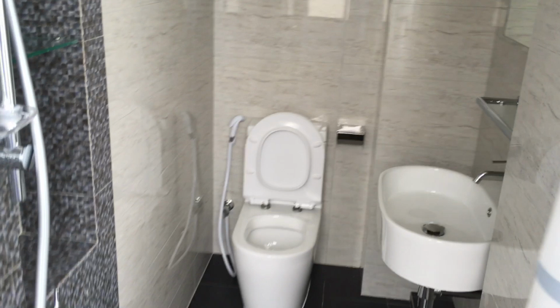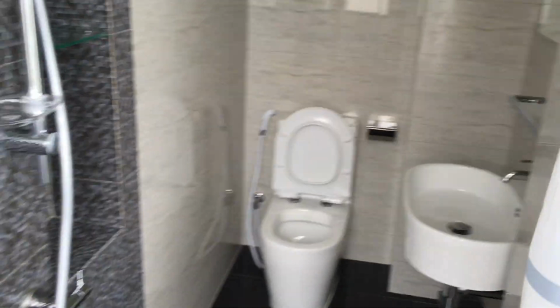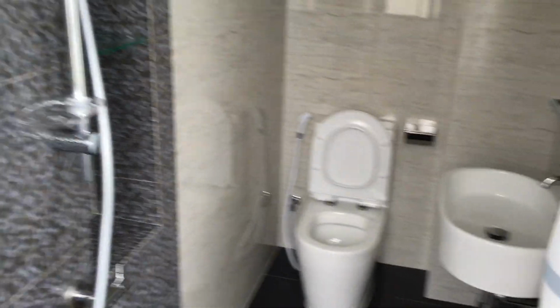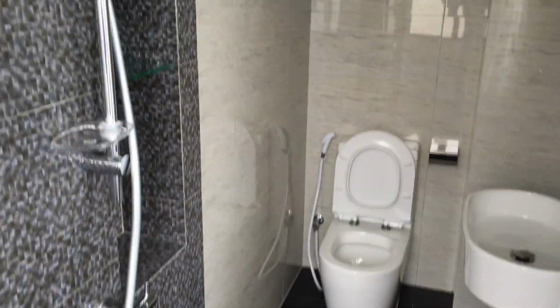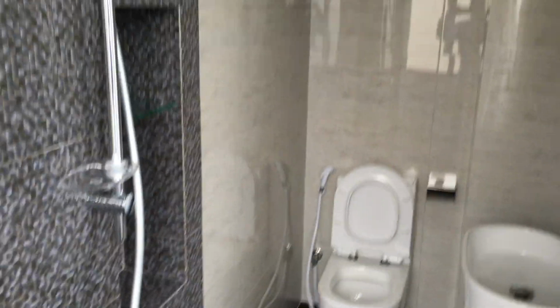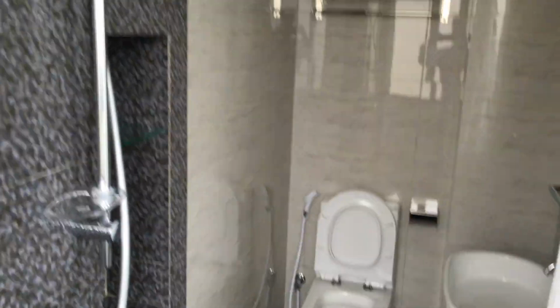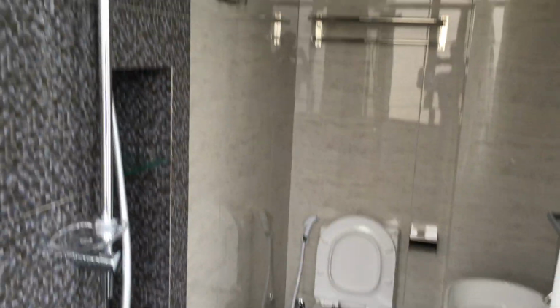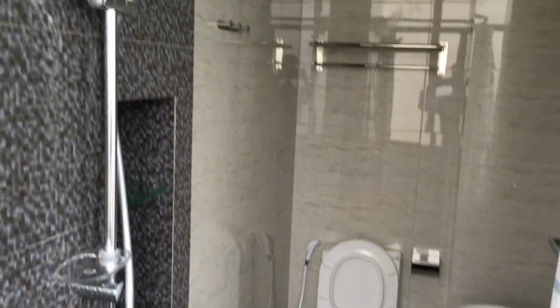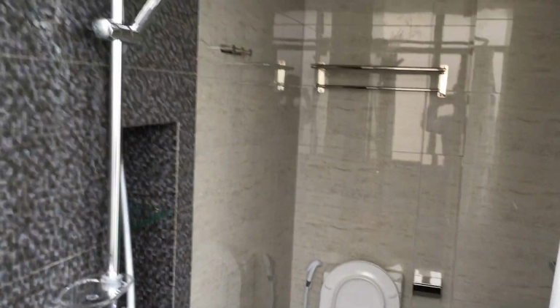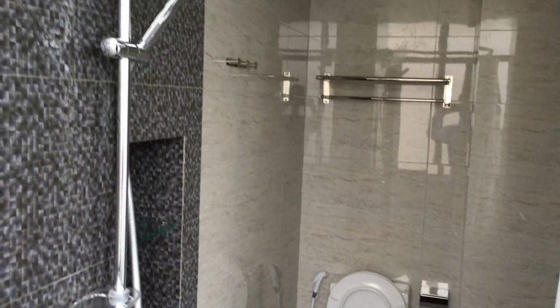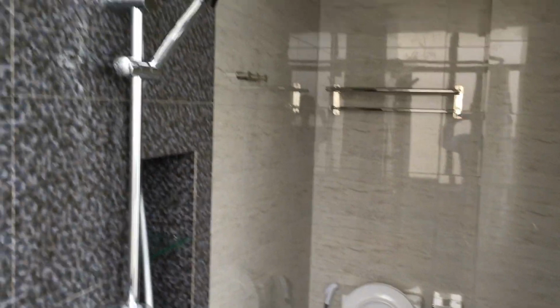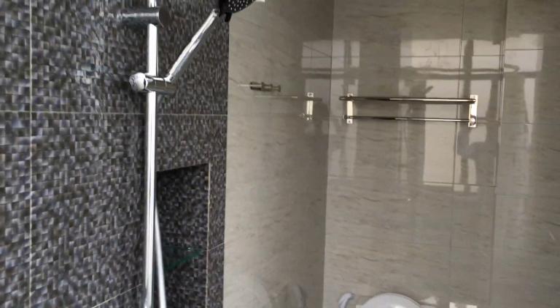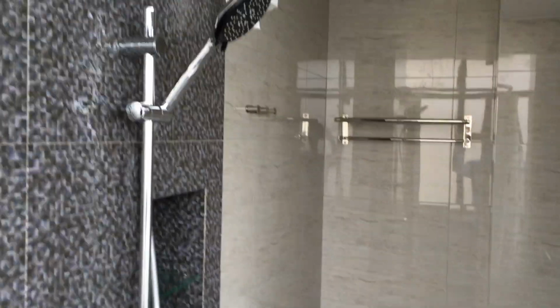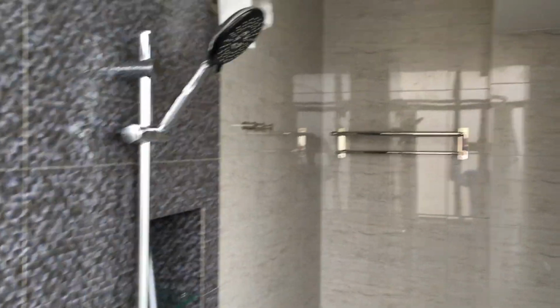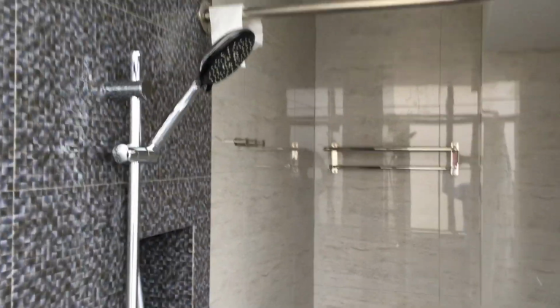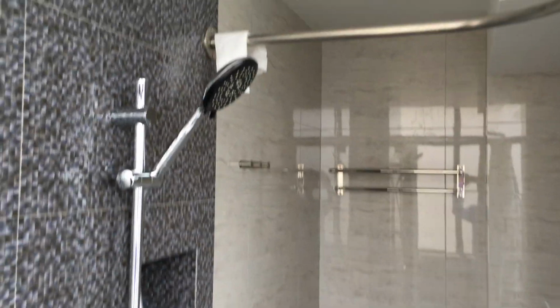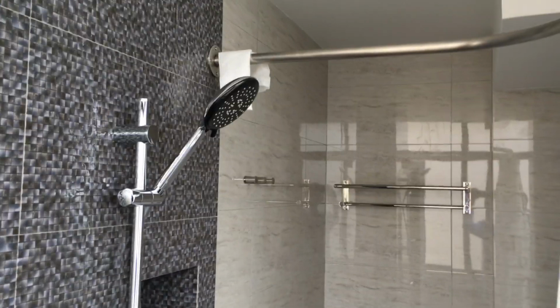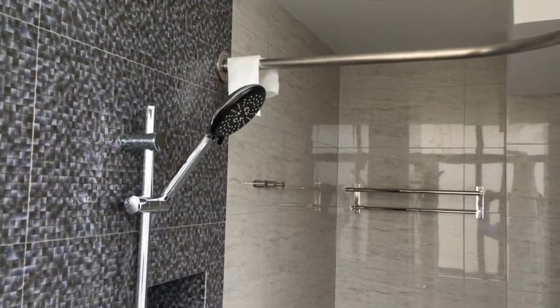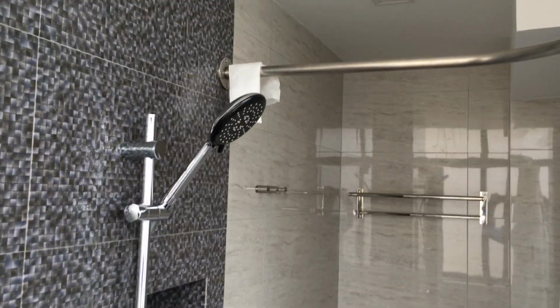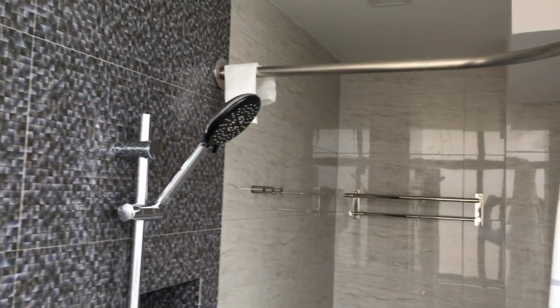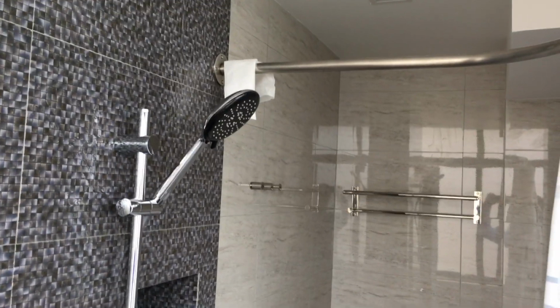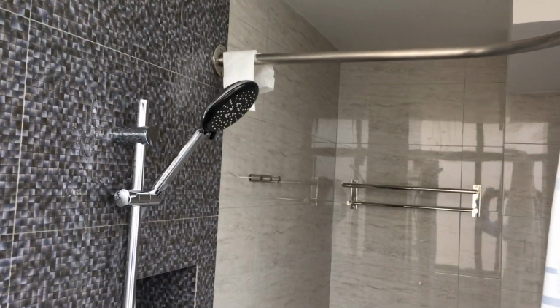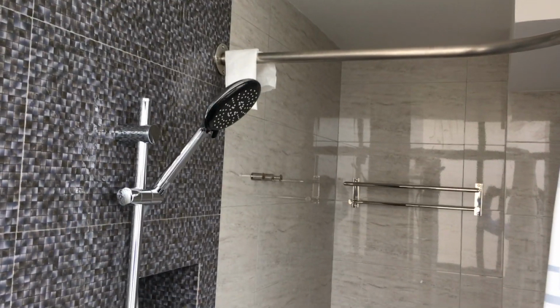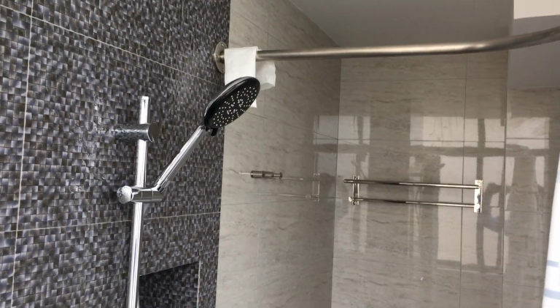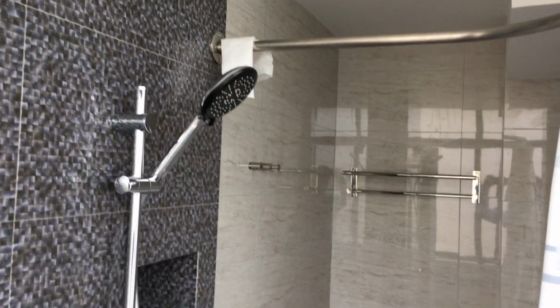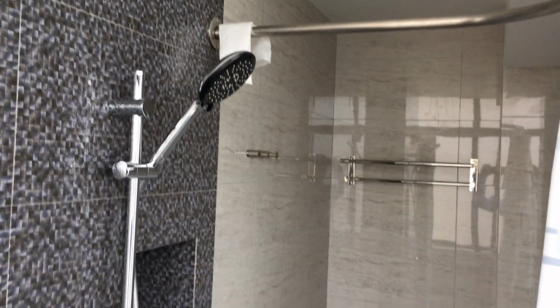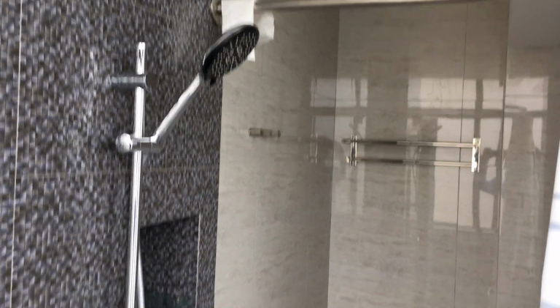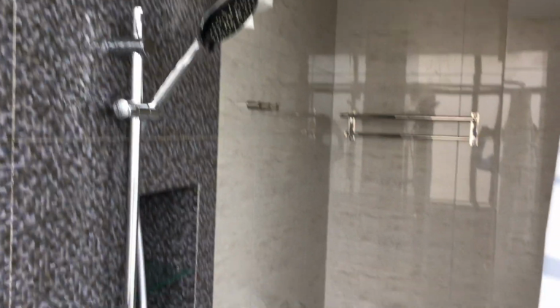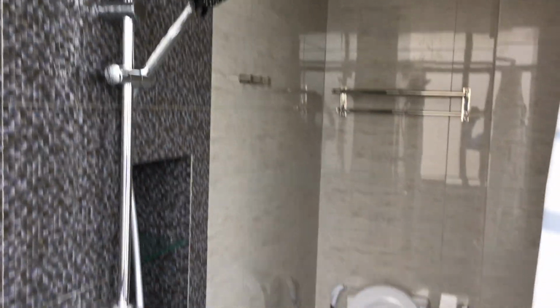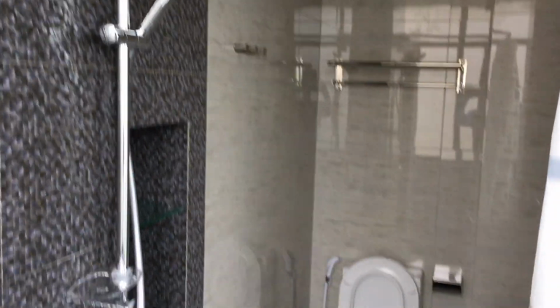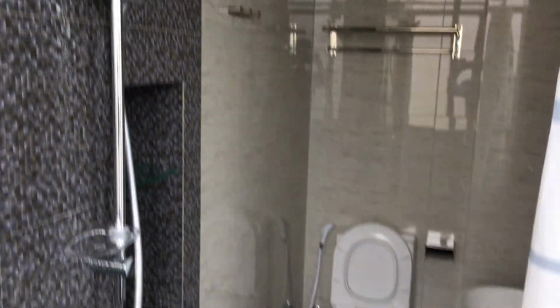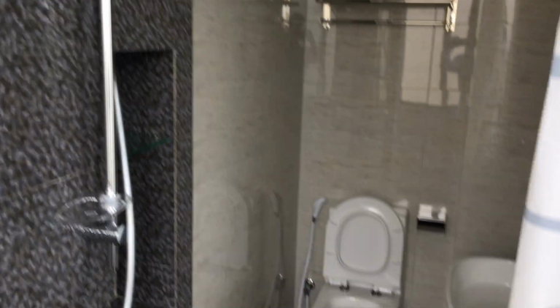The bathrooms are also recently renovated, with a nice shower.